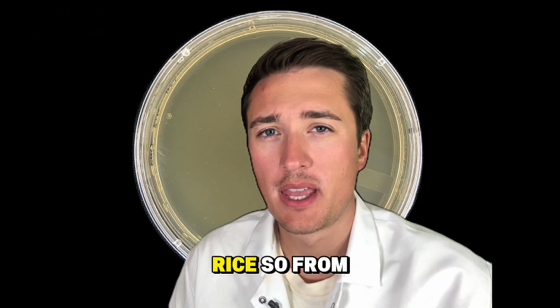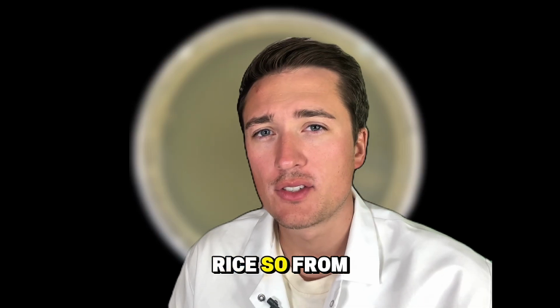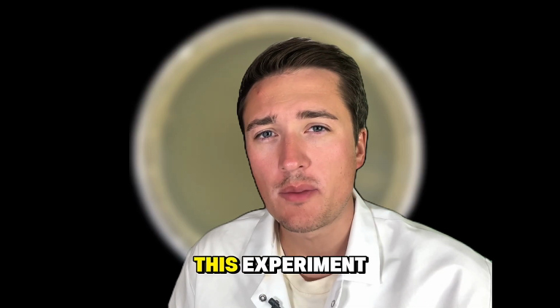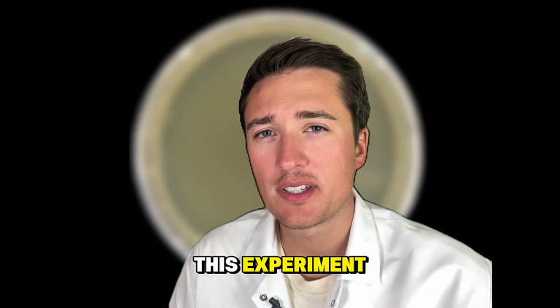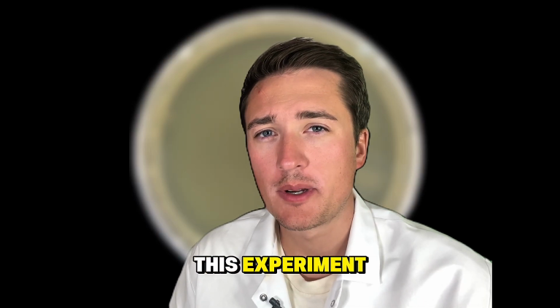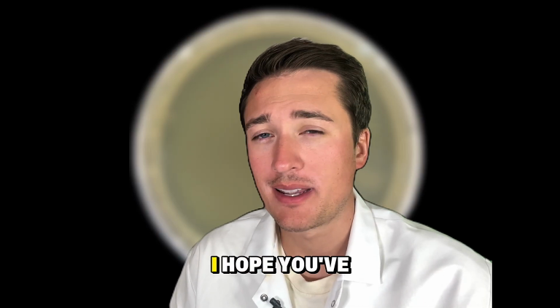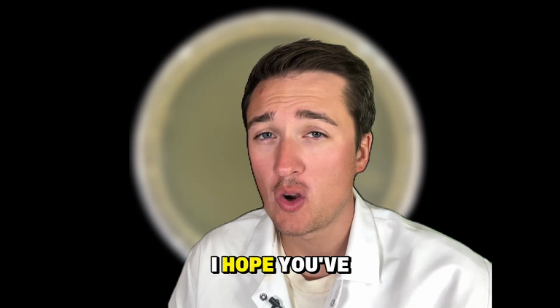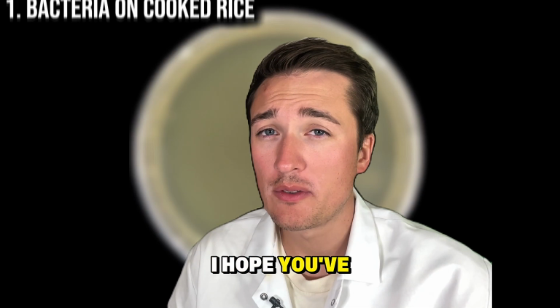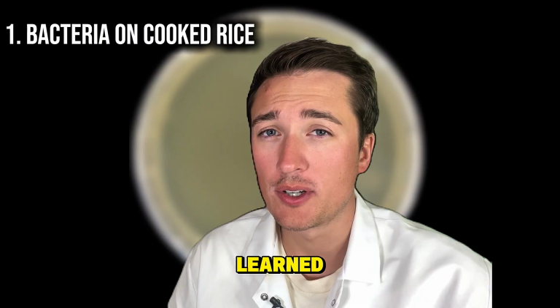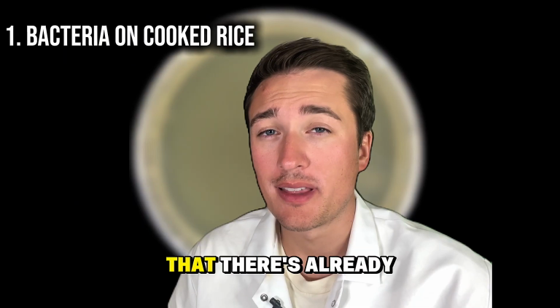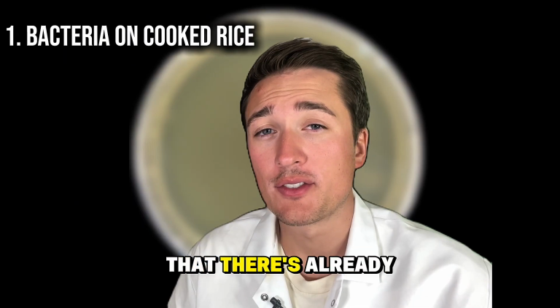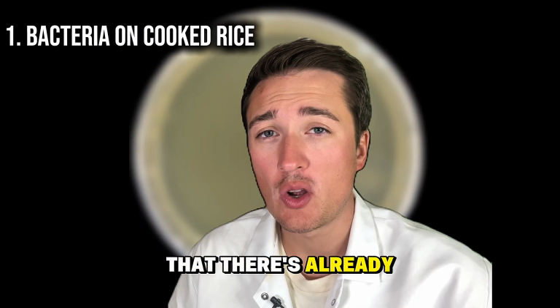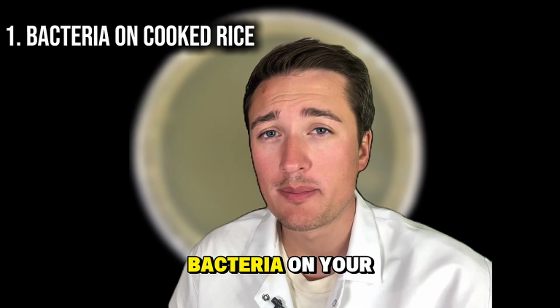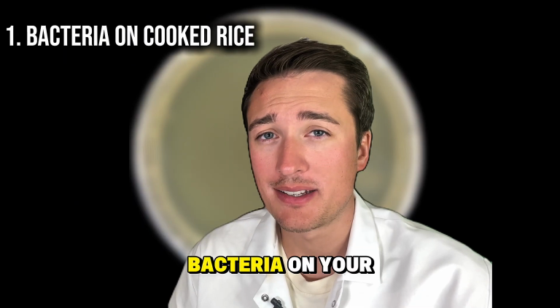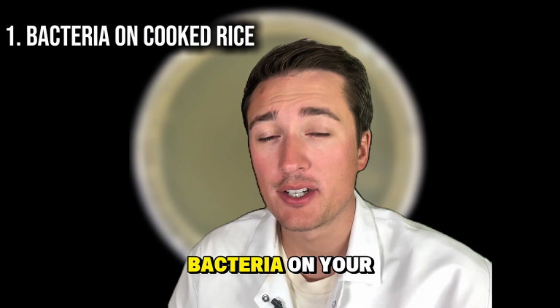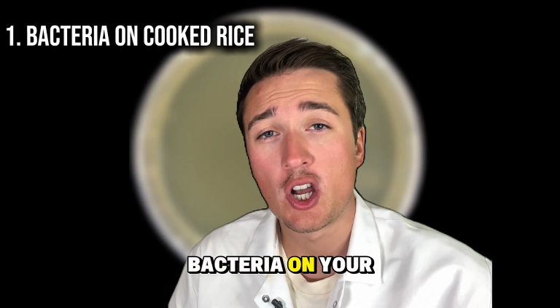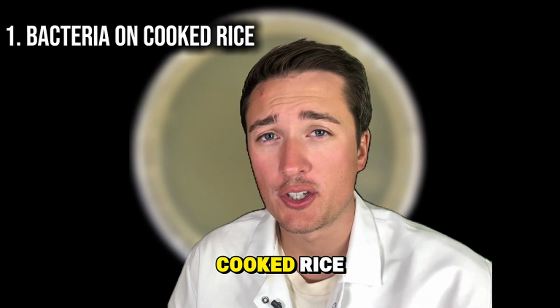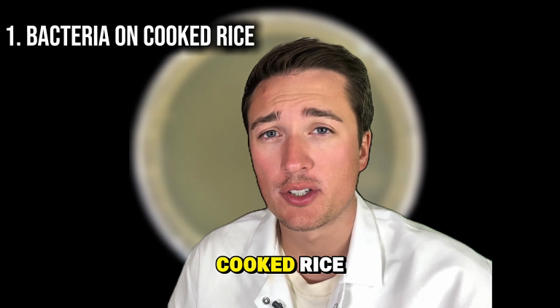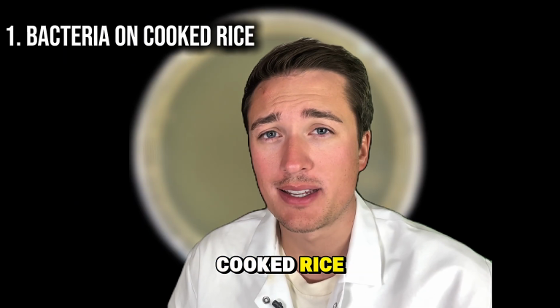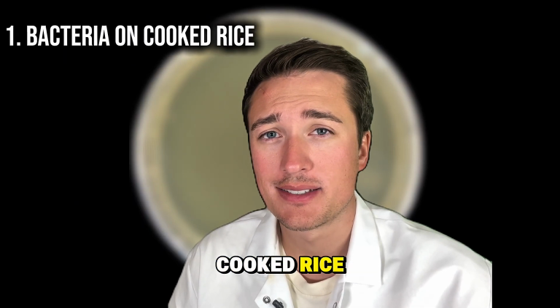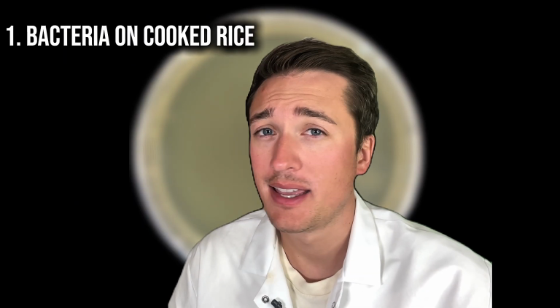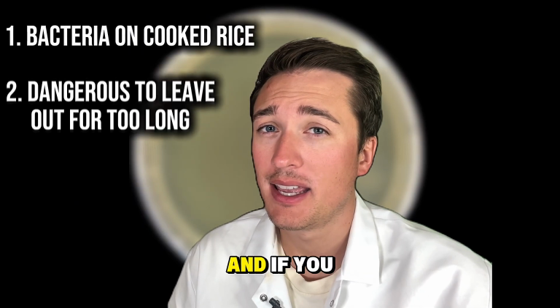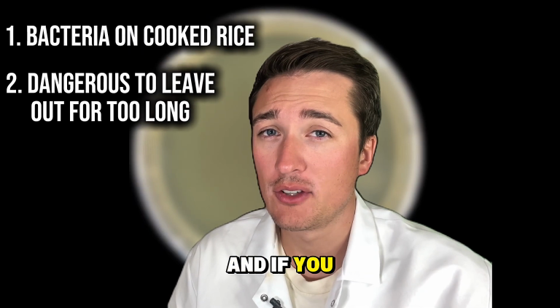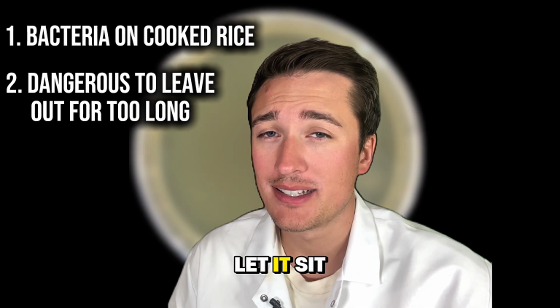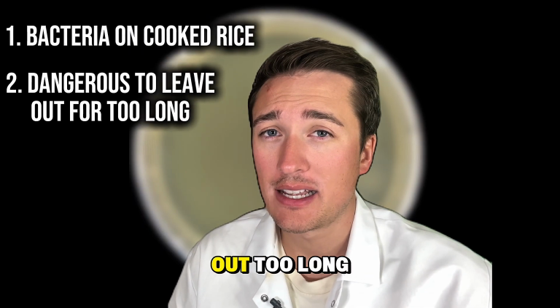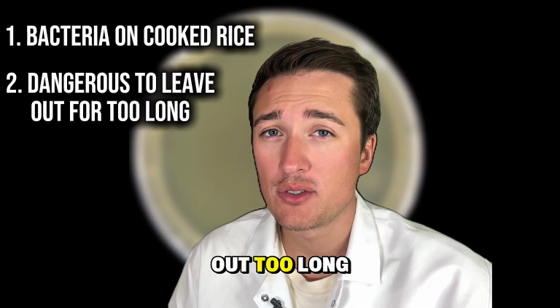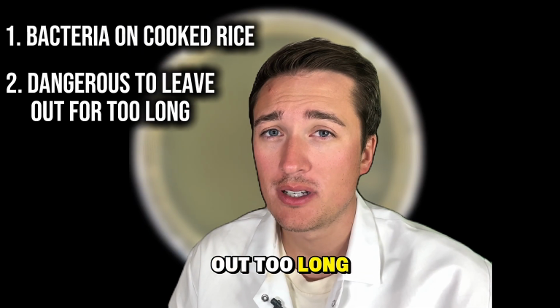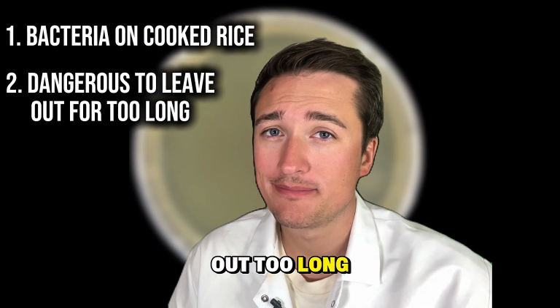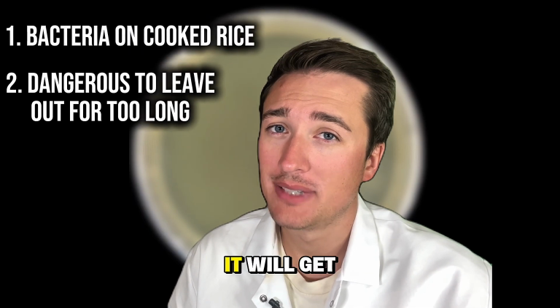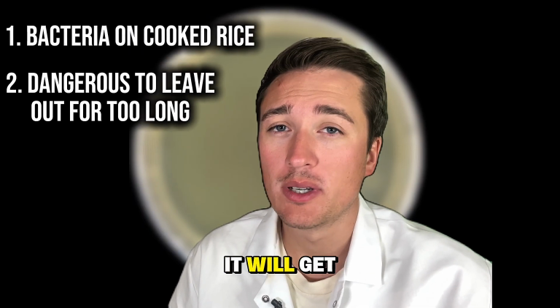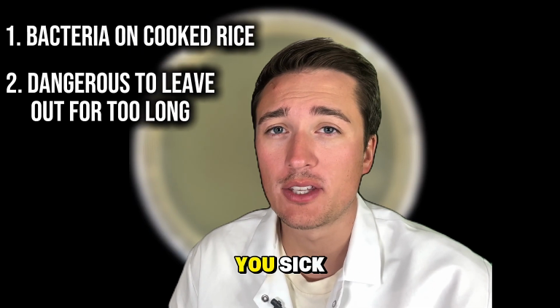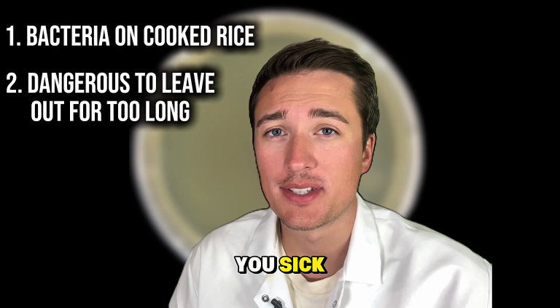So from this experiment, I hope you've learned that there's already bacteria on your cooked rice. And if you let it sit out too long, it will get you sick.